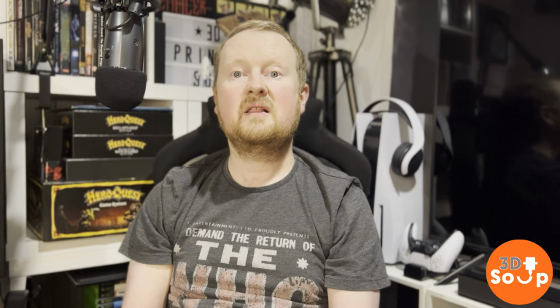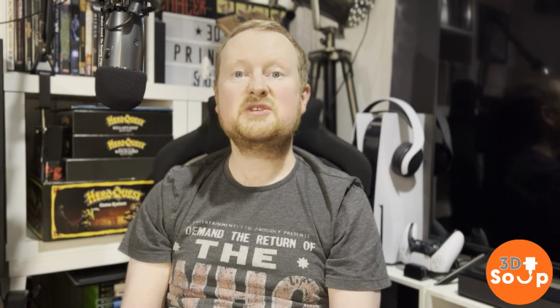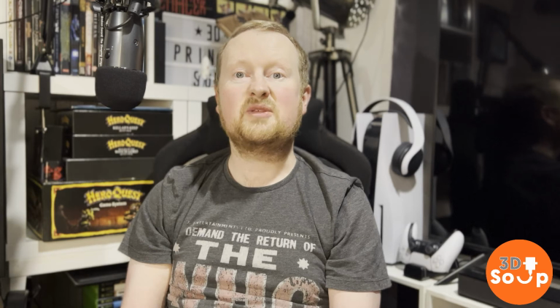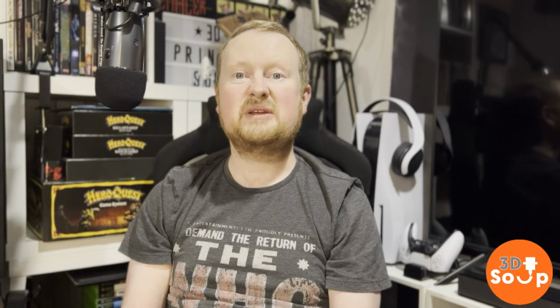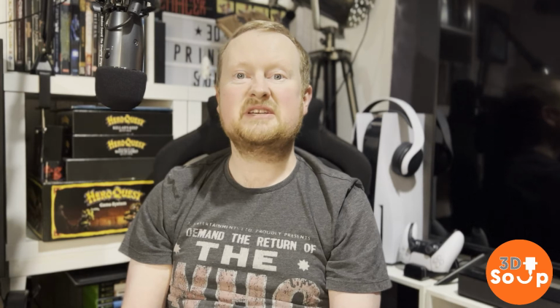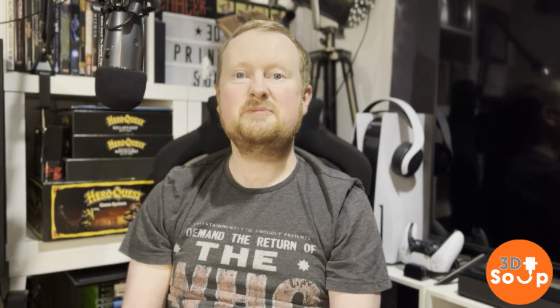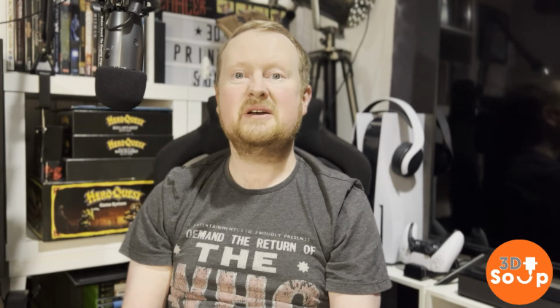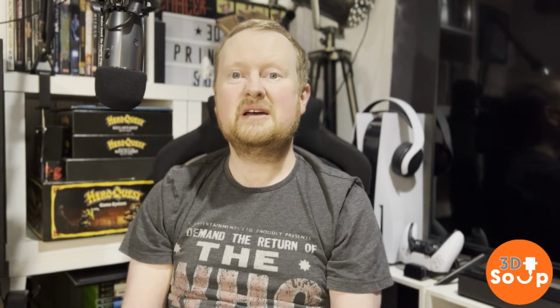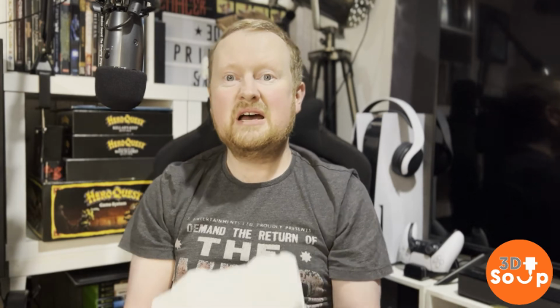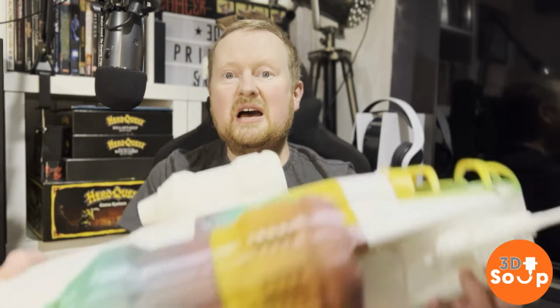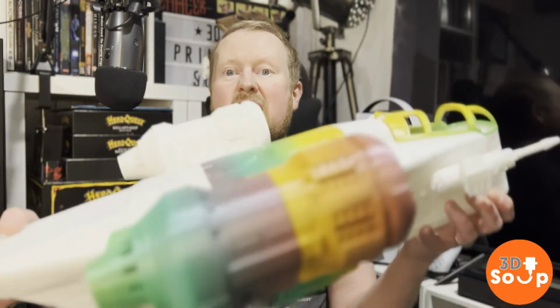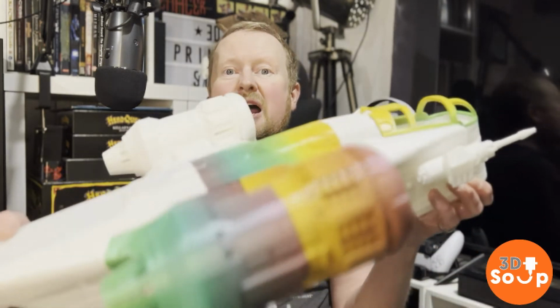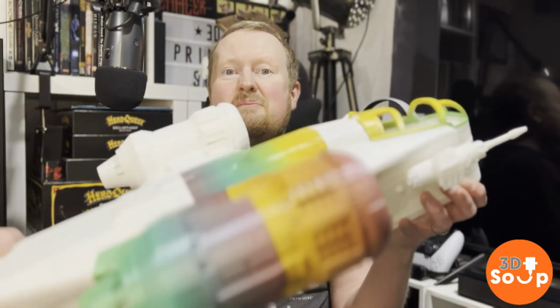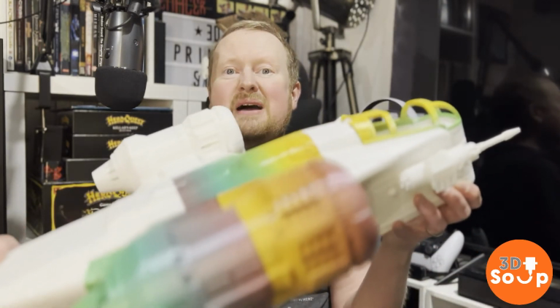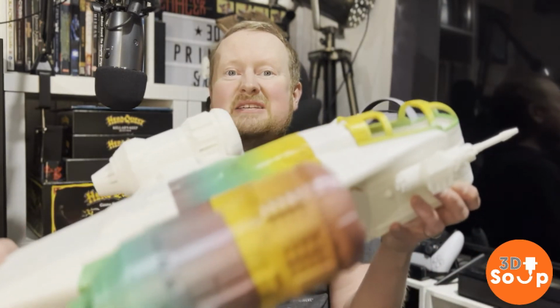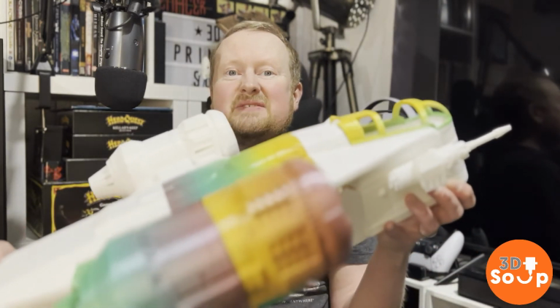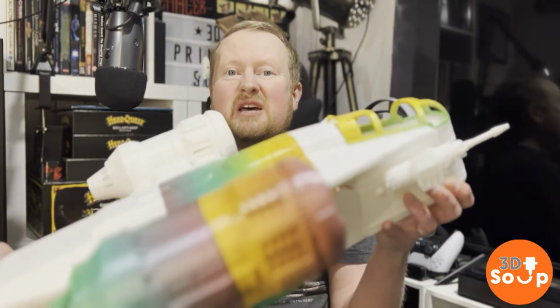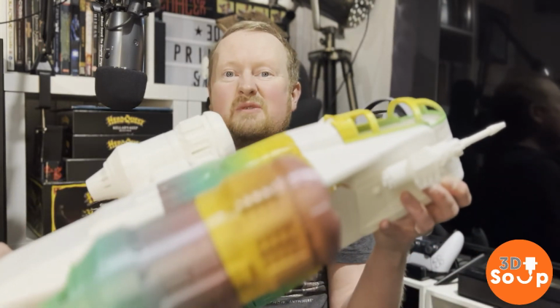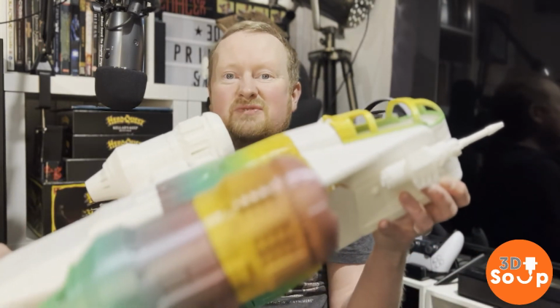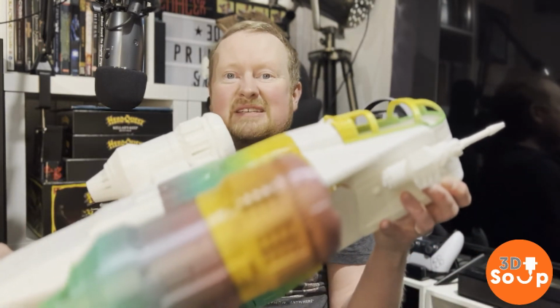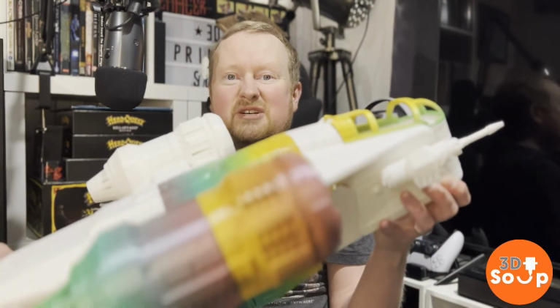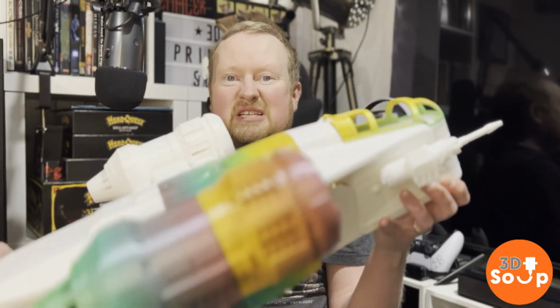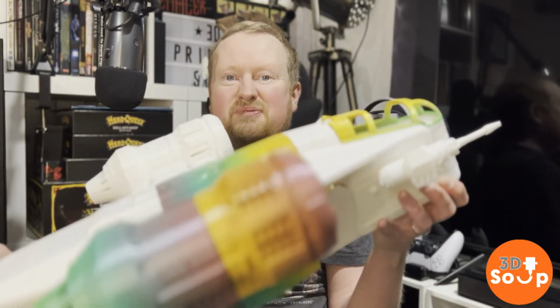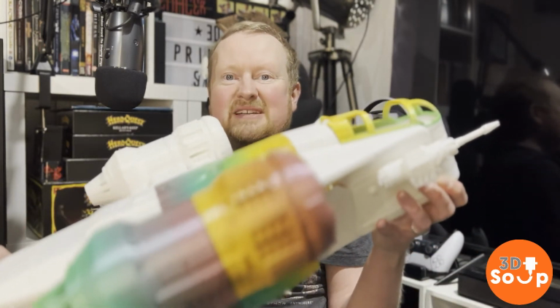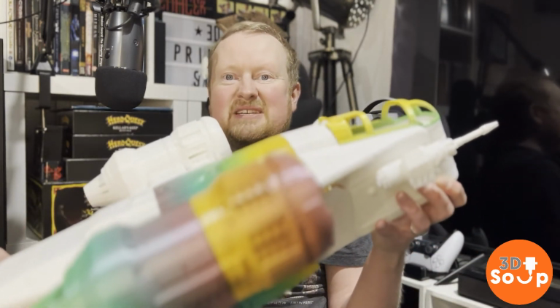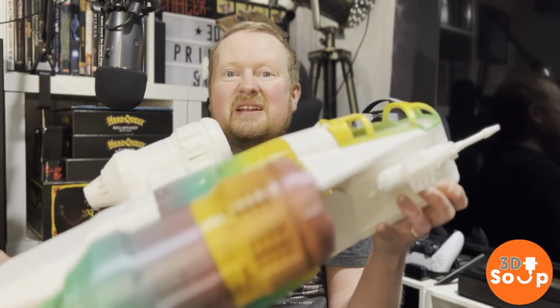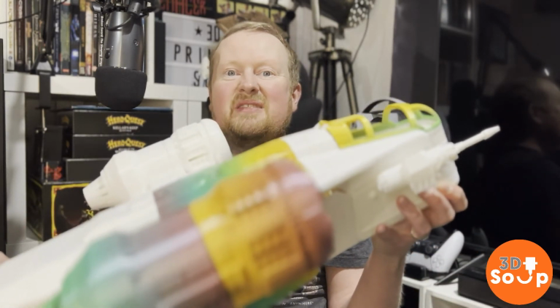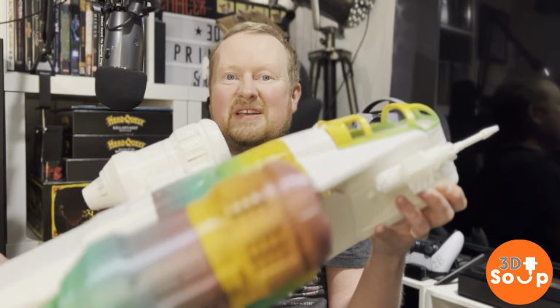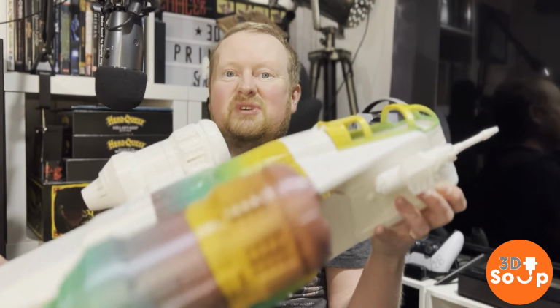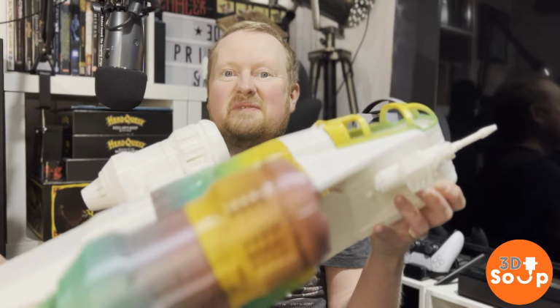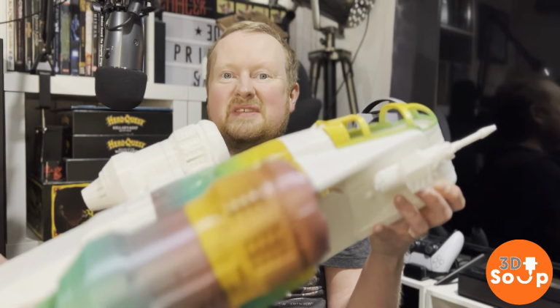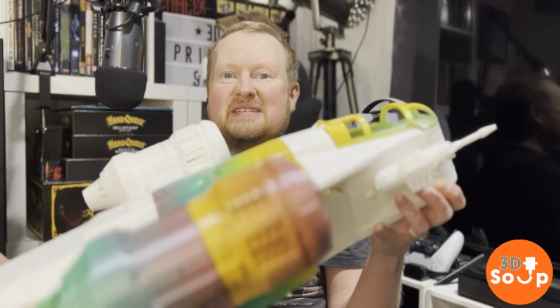This week on 3D Printed Soup, a massive Star Wars Razorcrest print. That's right after this!